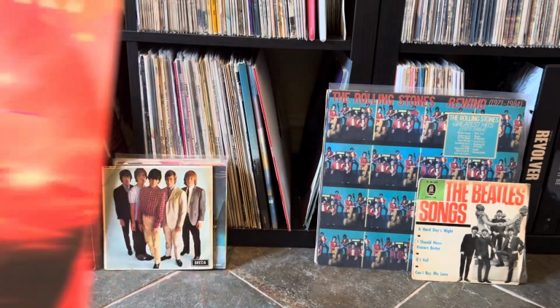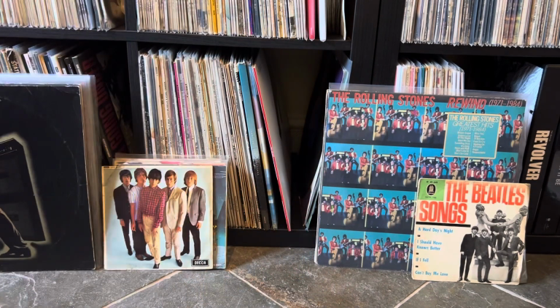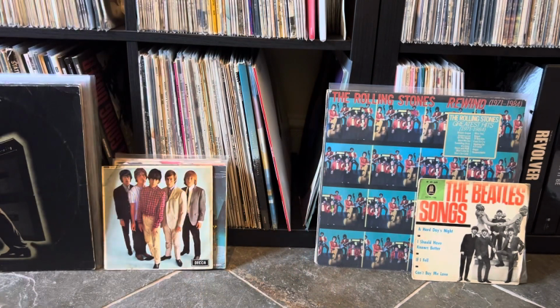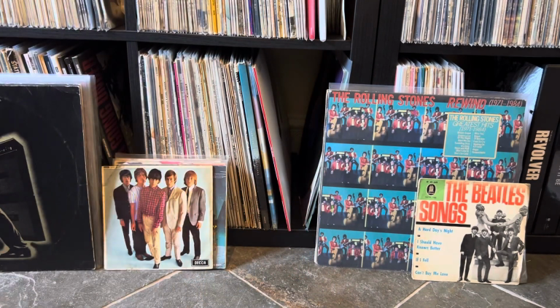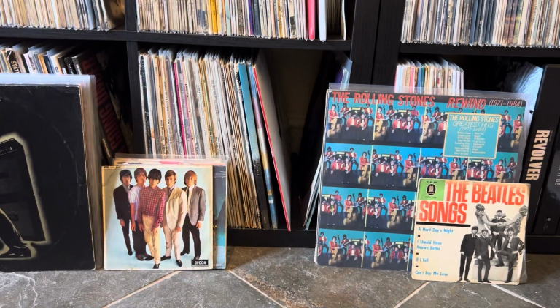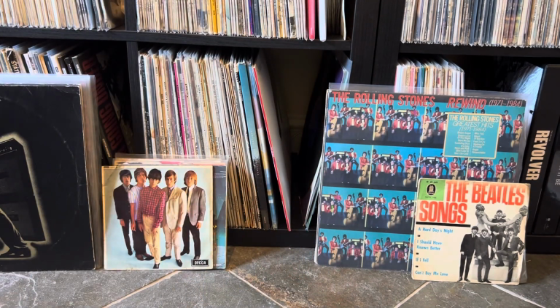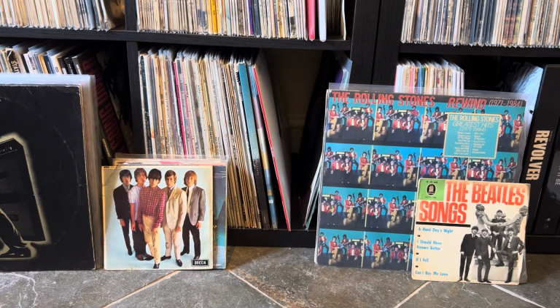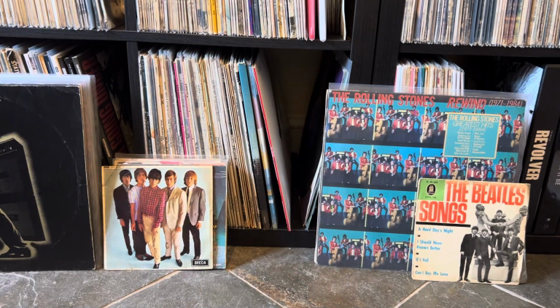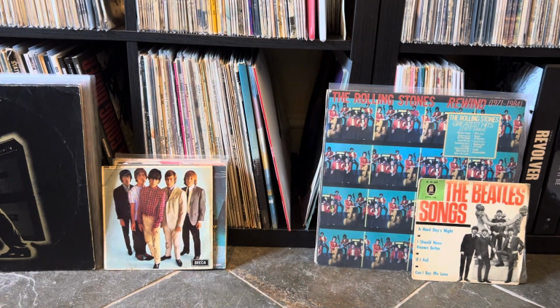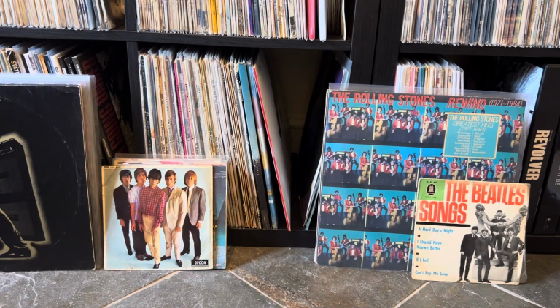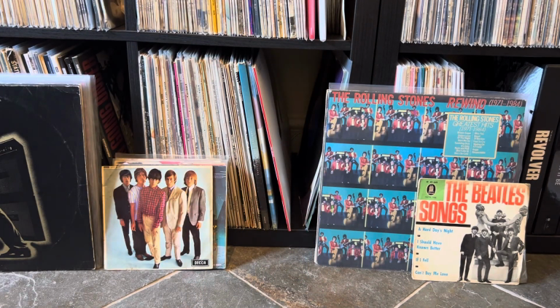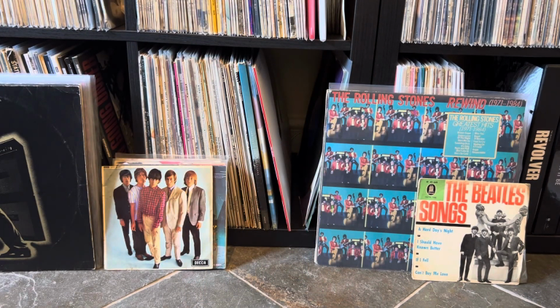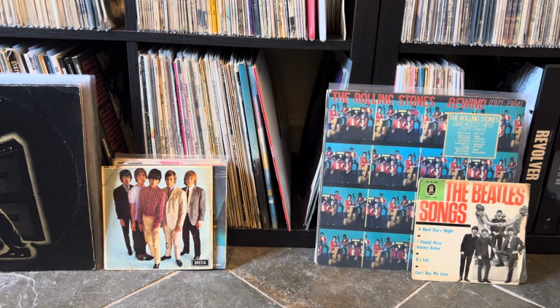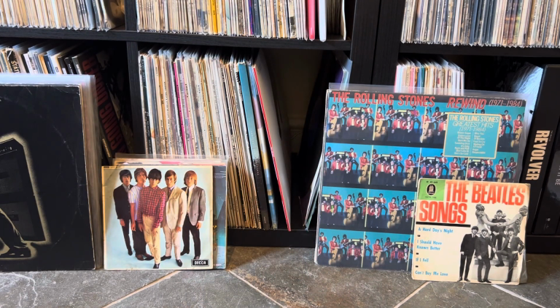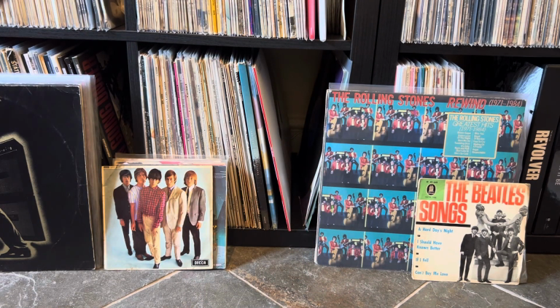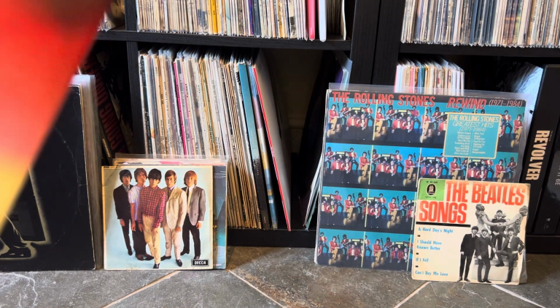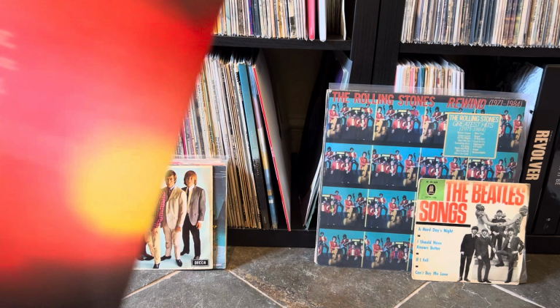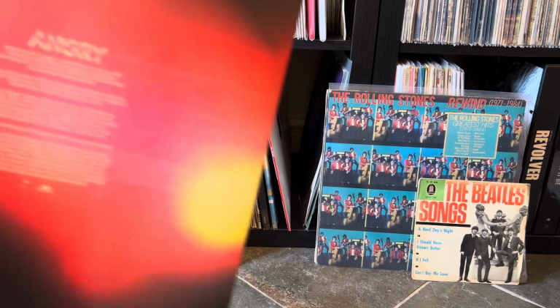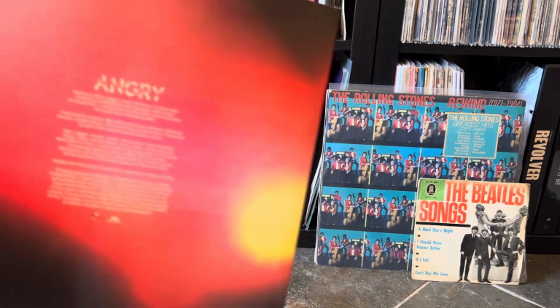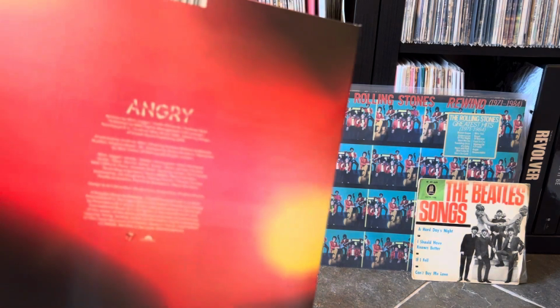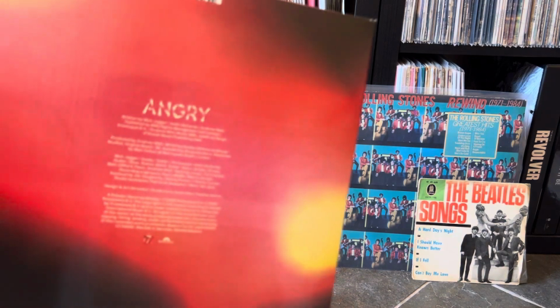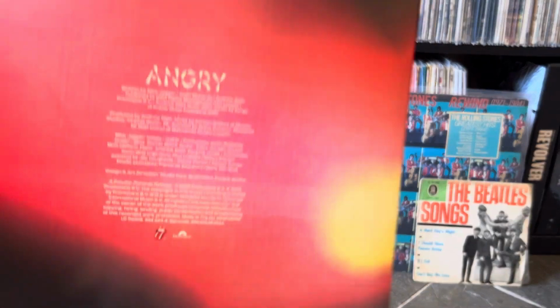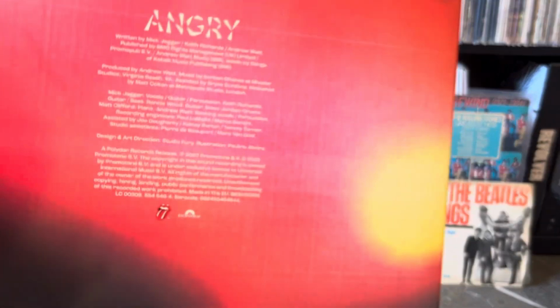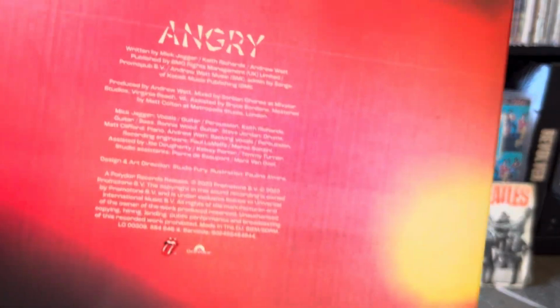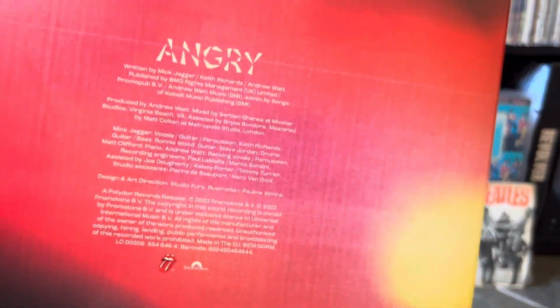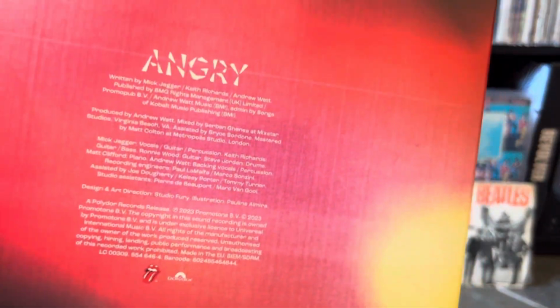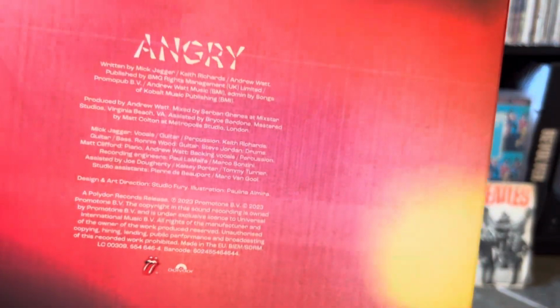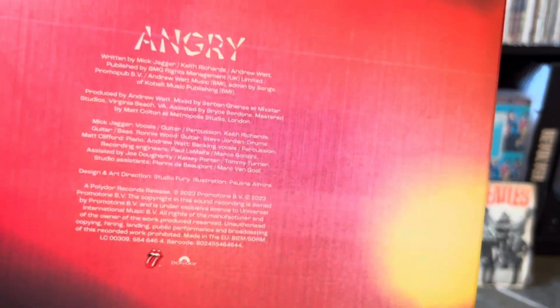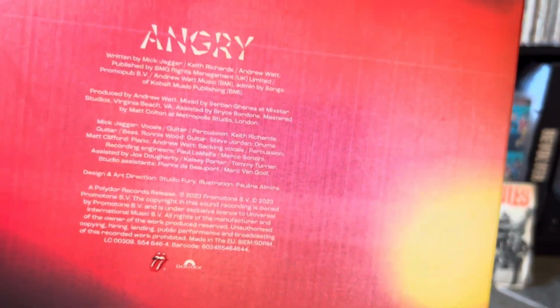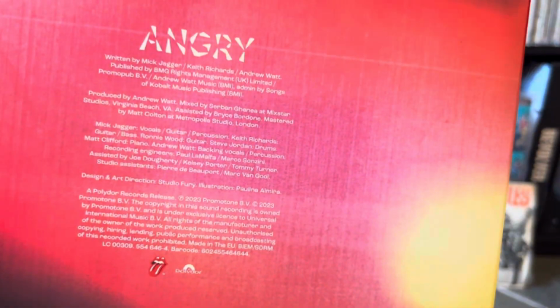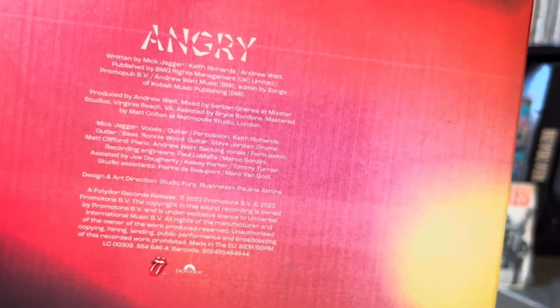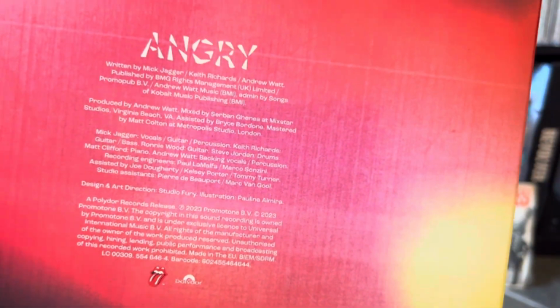I'll show you the back of this as well. I really like this cover art actually. There's the credits as well, if you want to pause the video and read them.